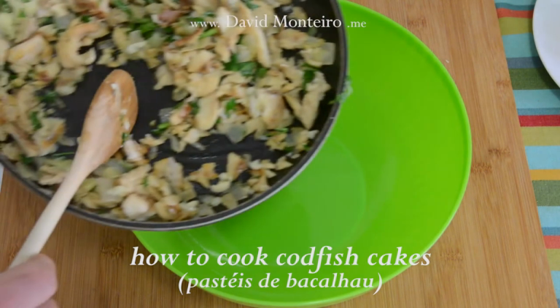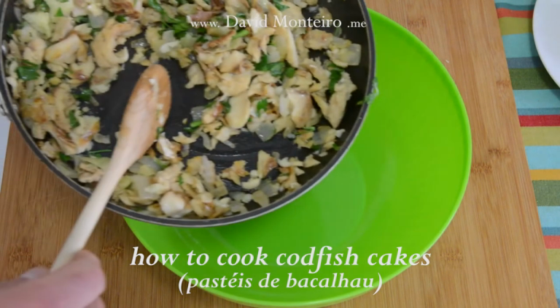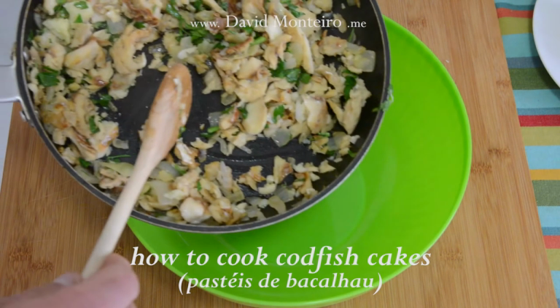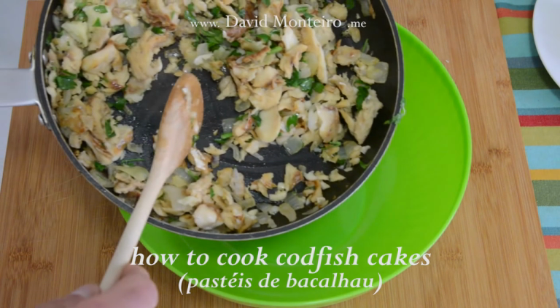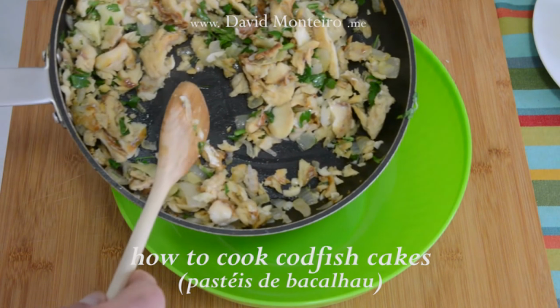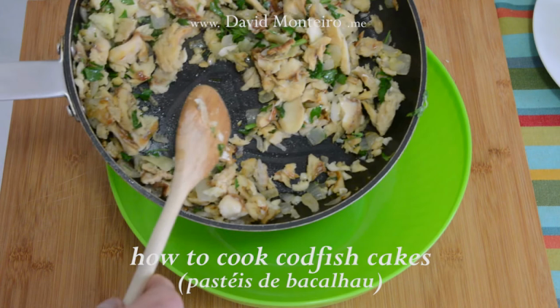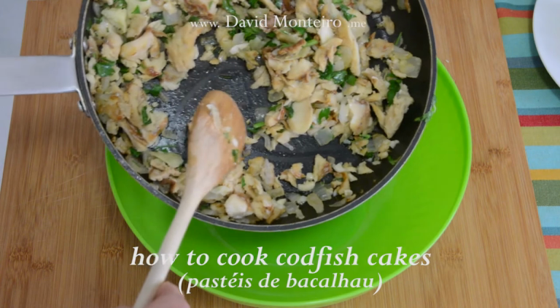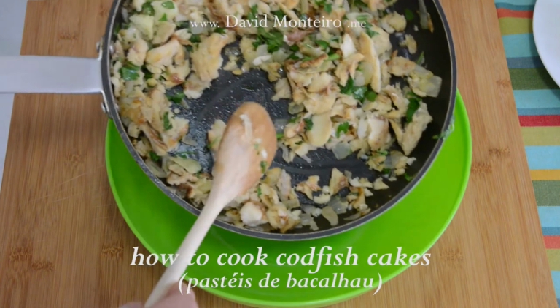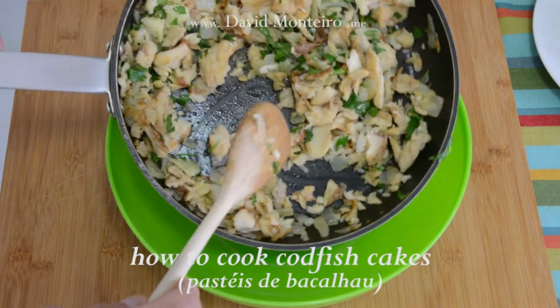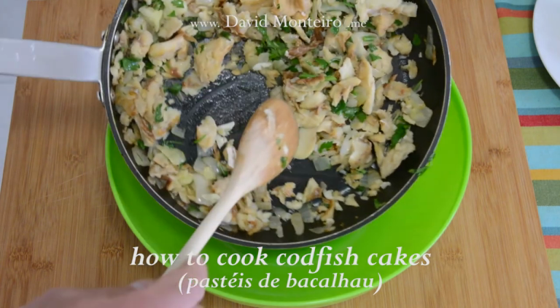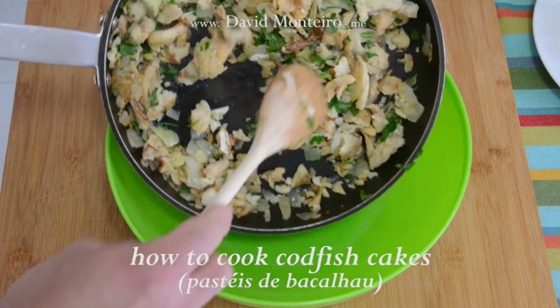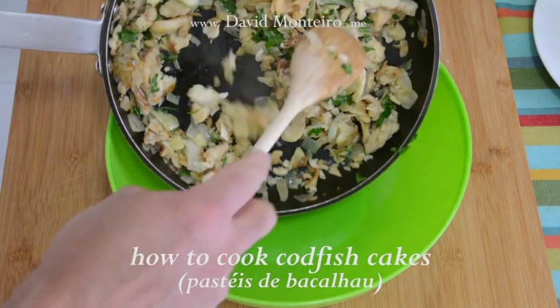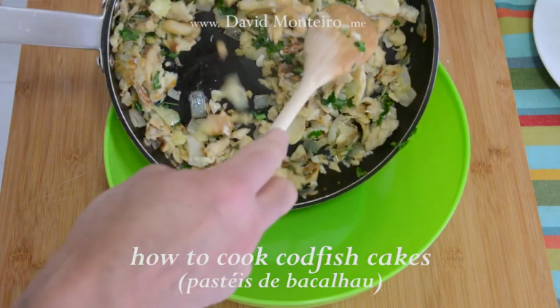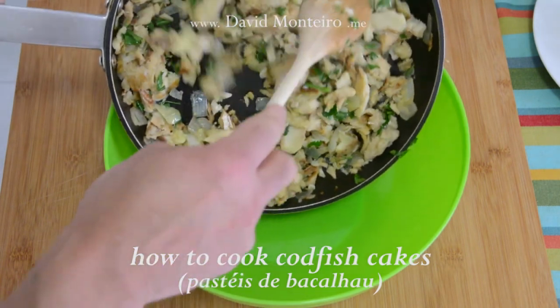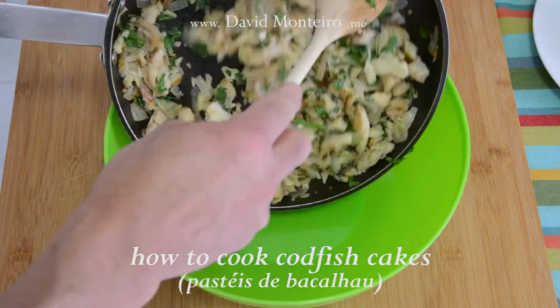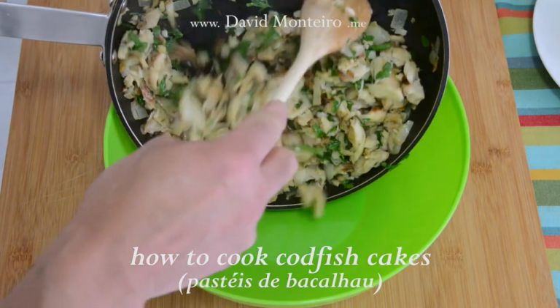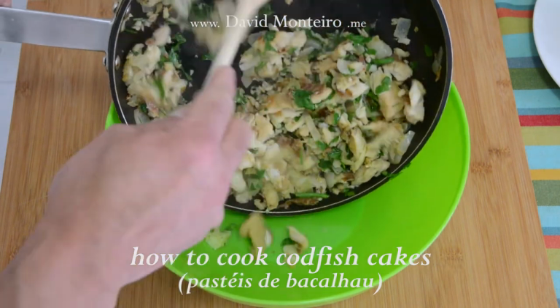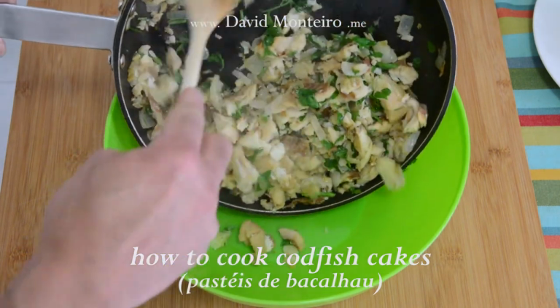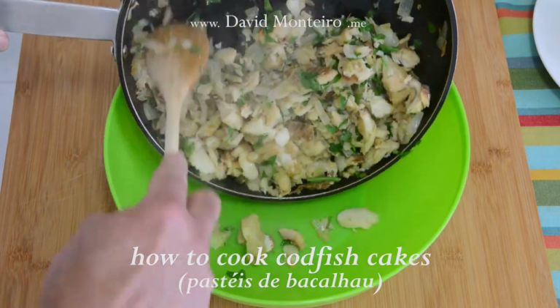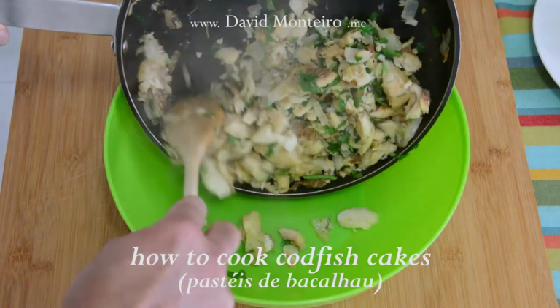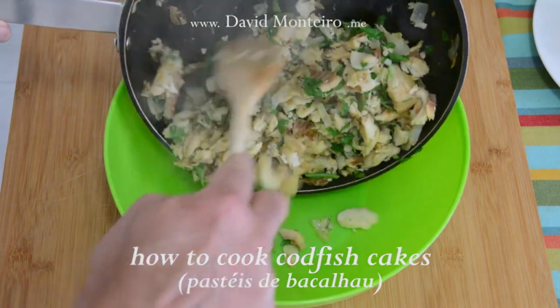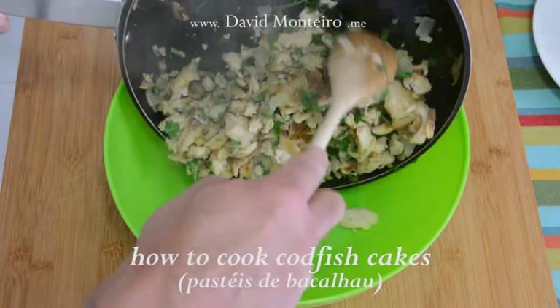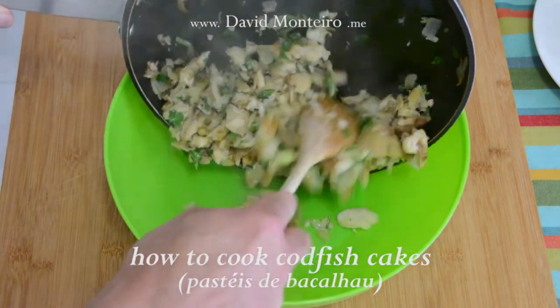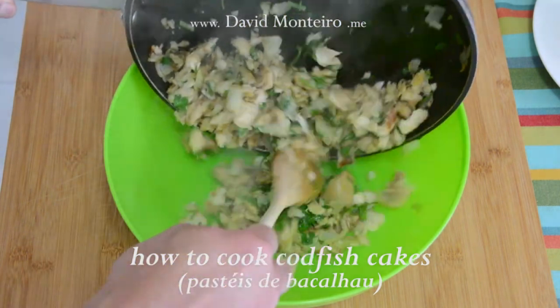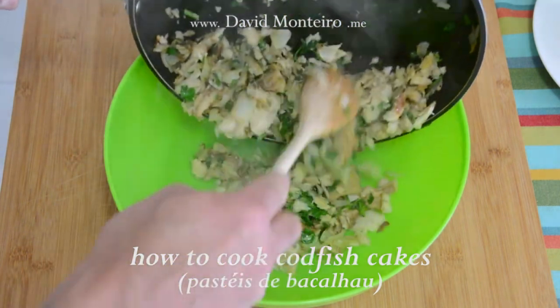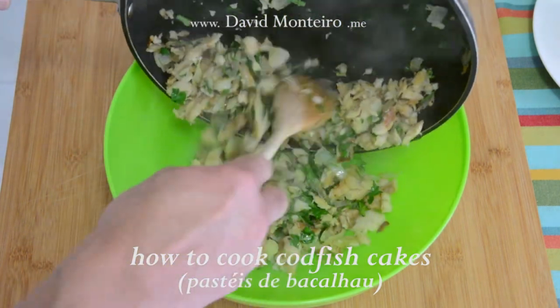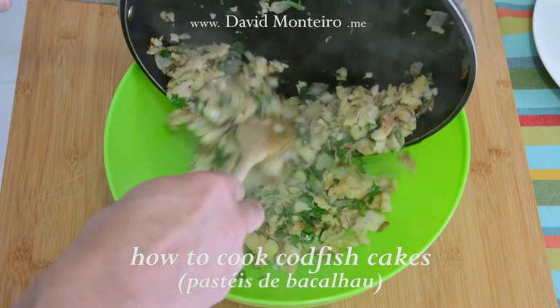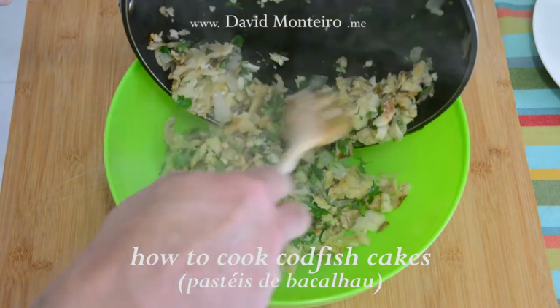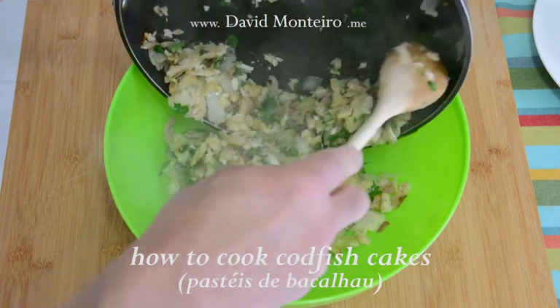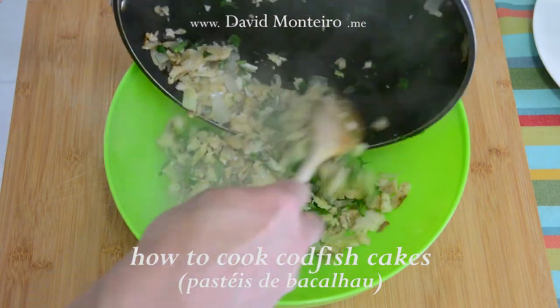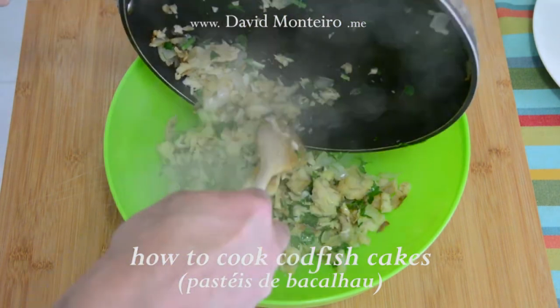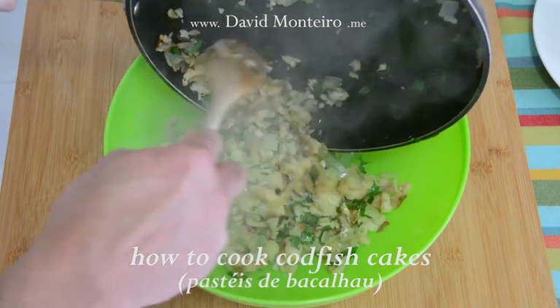After the previous step is completed, we will put the mixture in a large bowl.